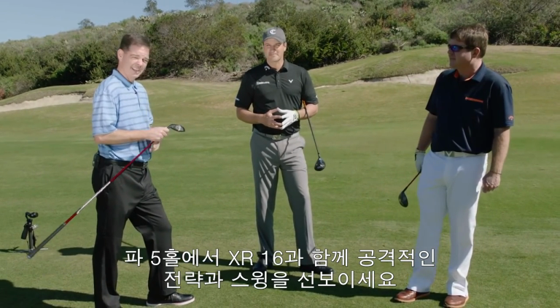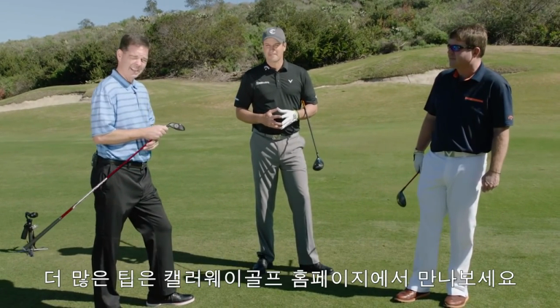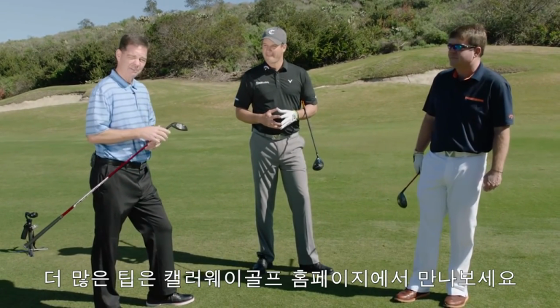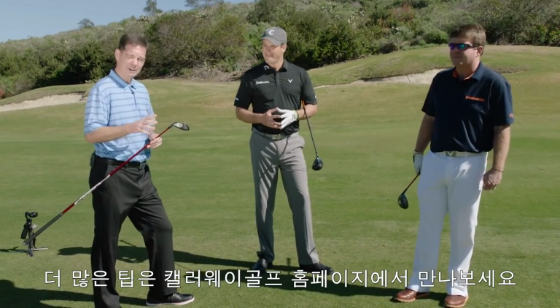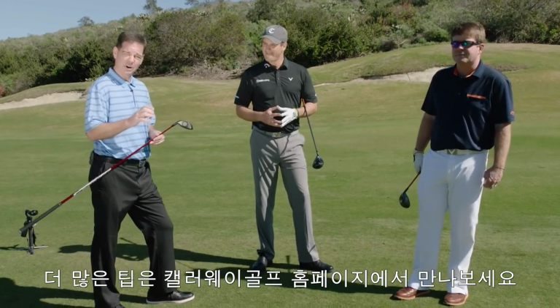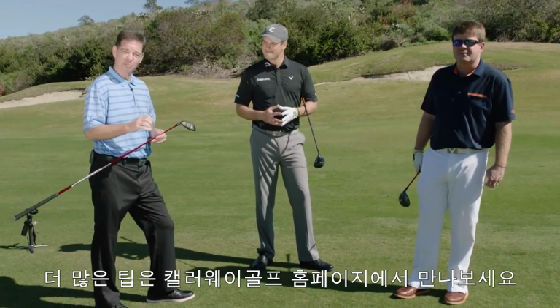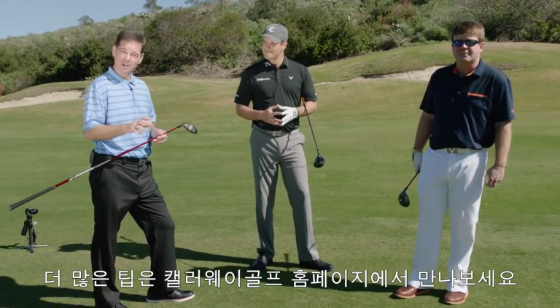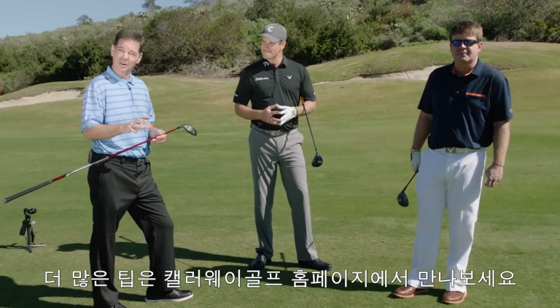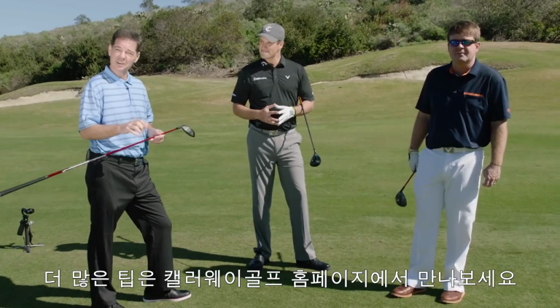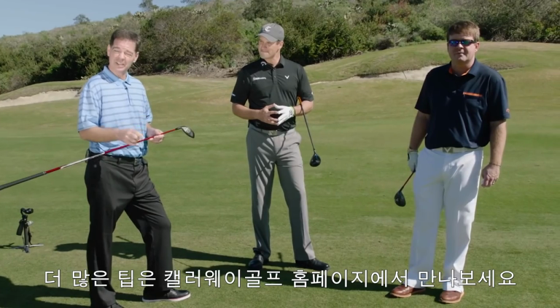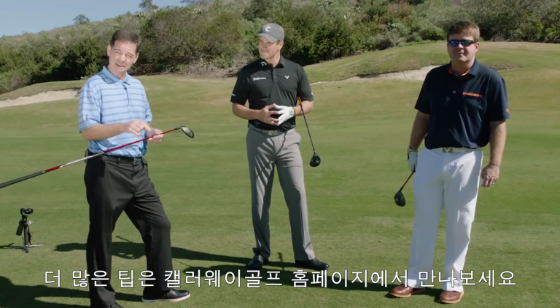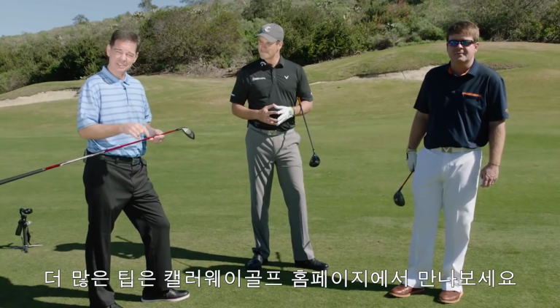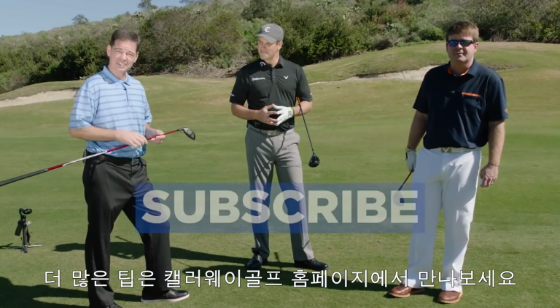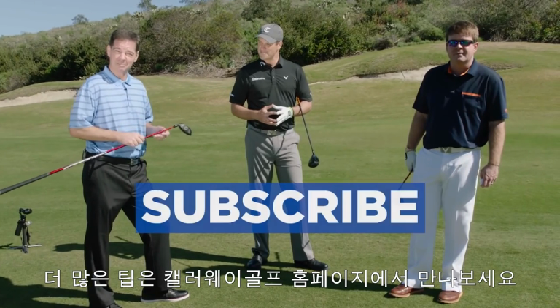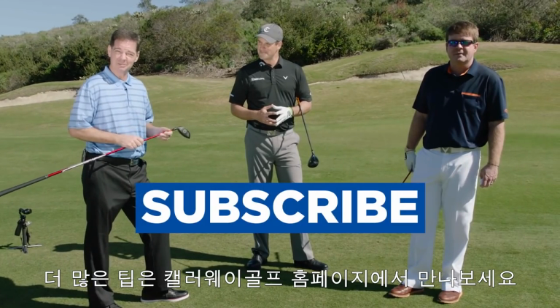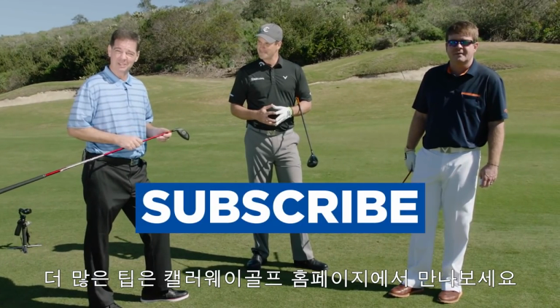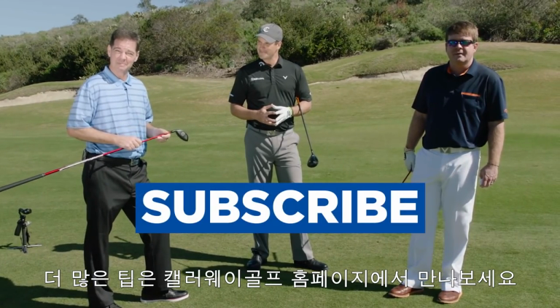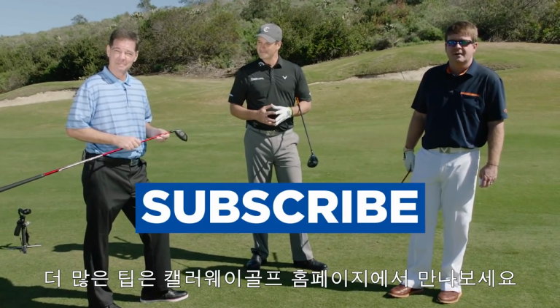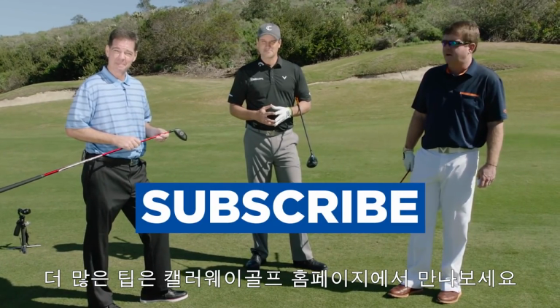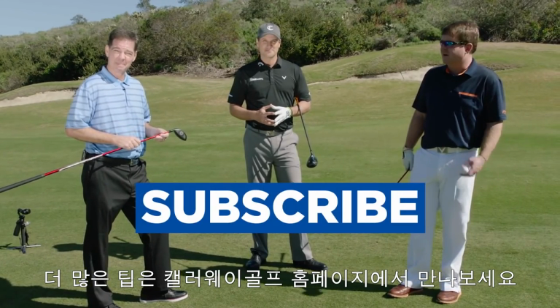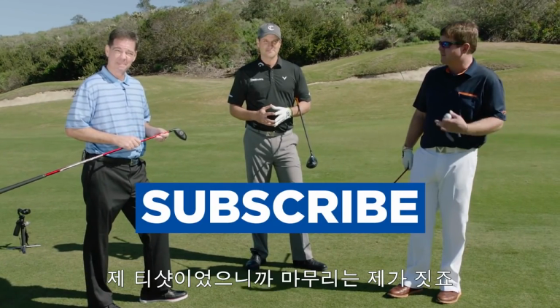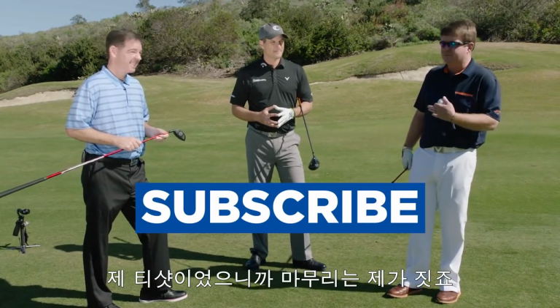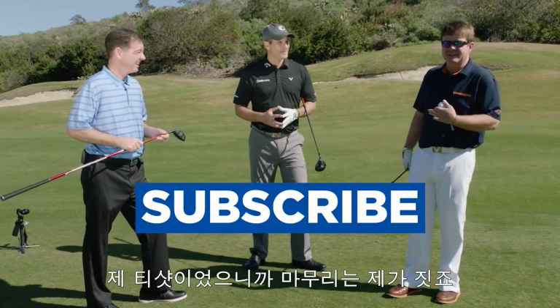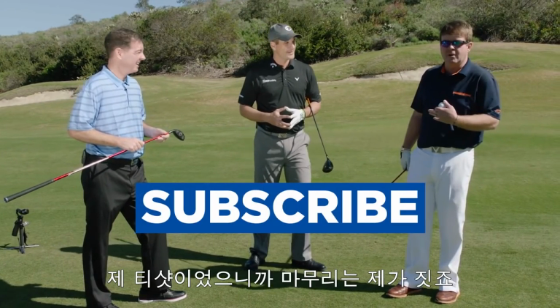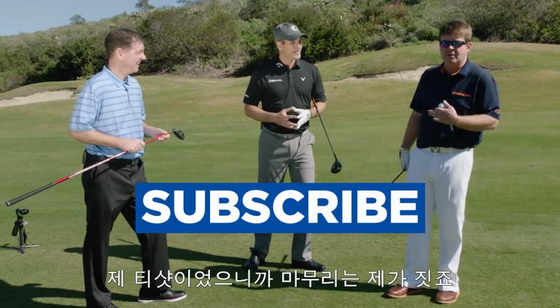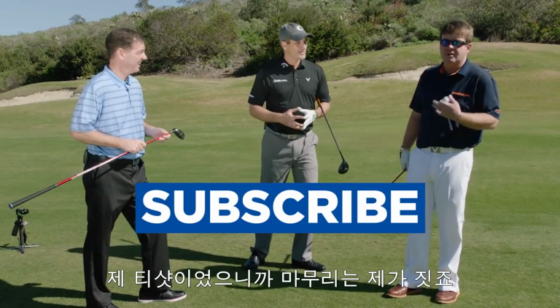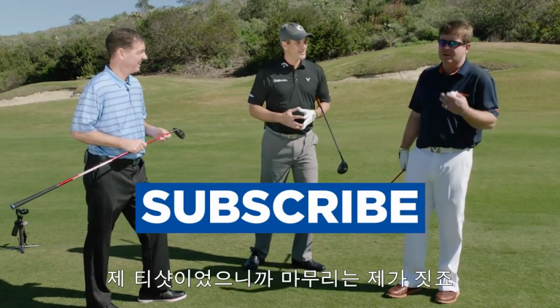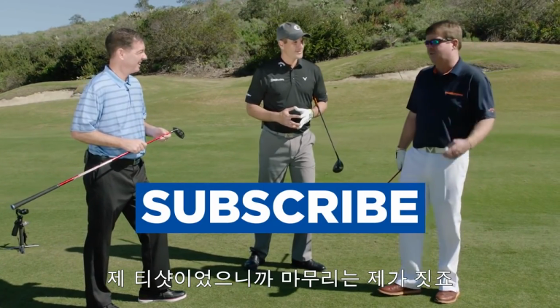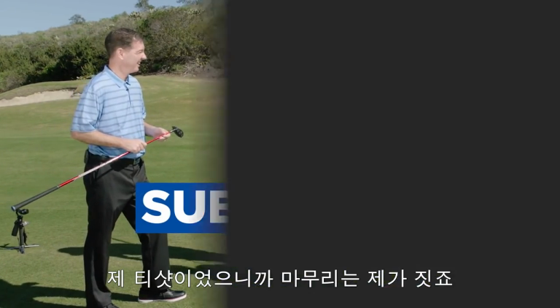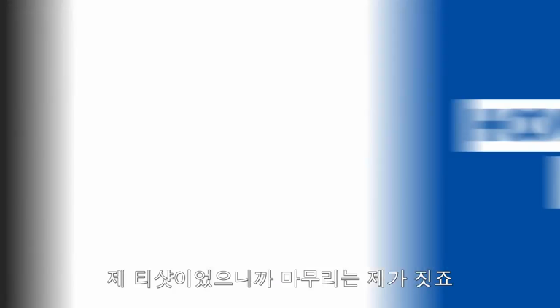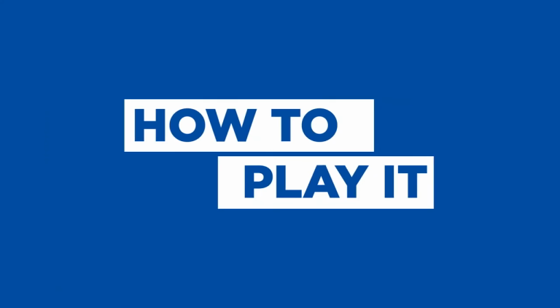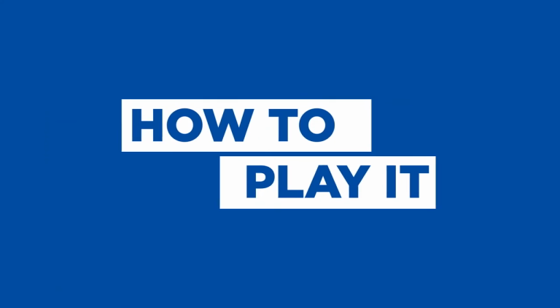For any more help with other areas of your game, please click the buttons below. Alright guys, this is my t-ball — so I'm going for it. Here we go.